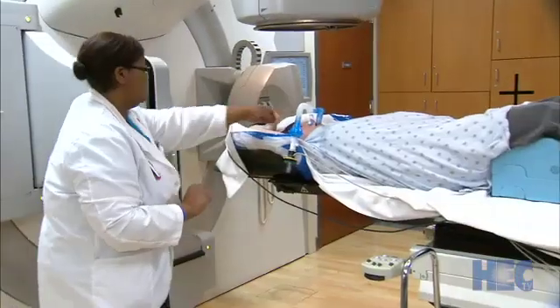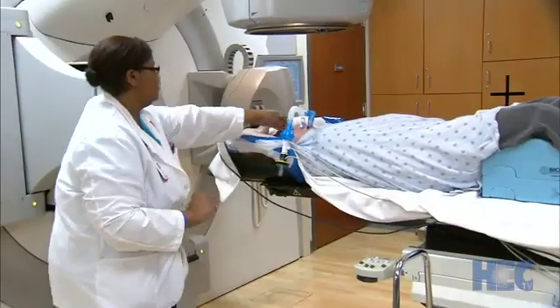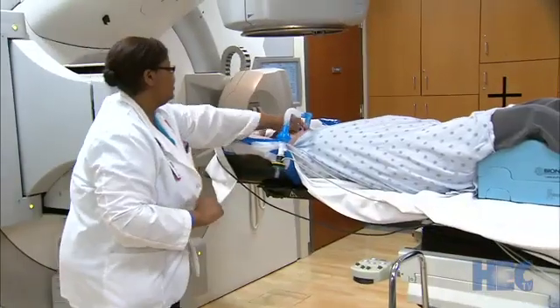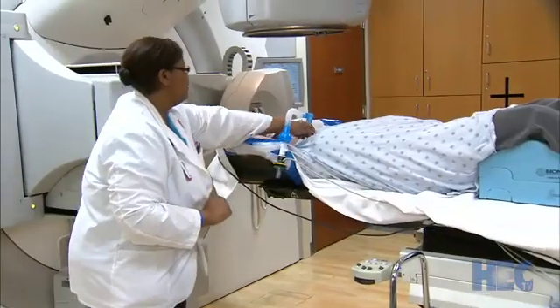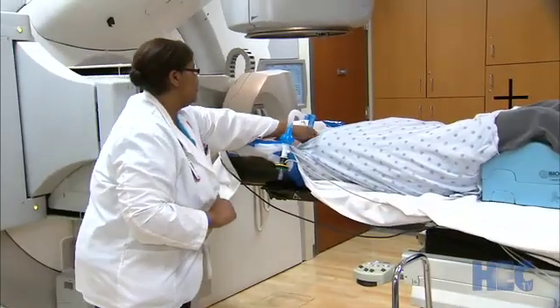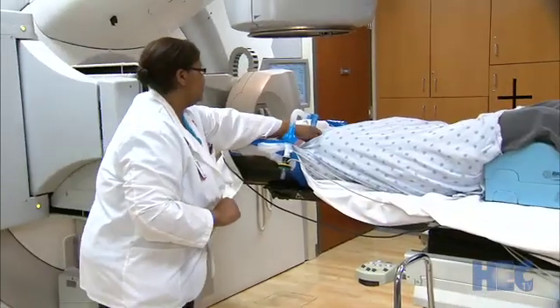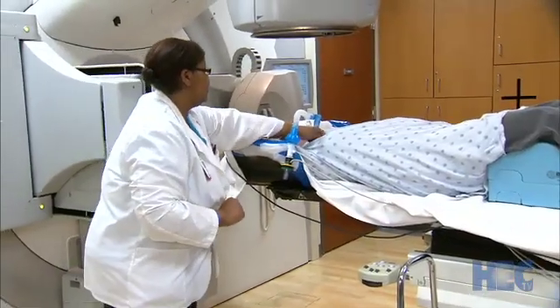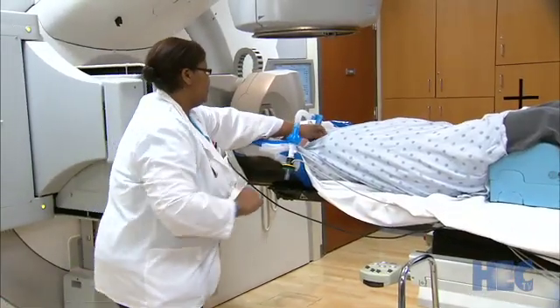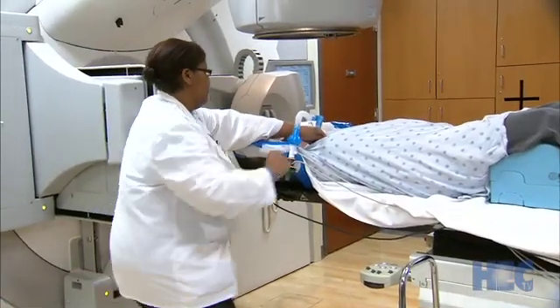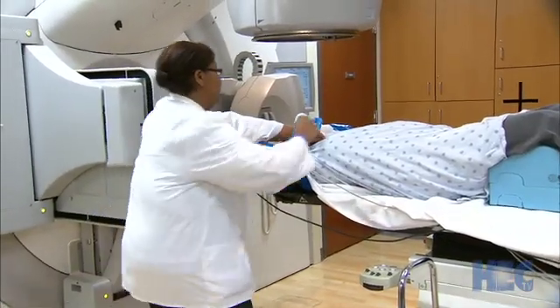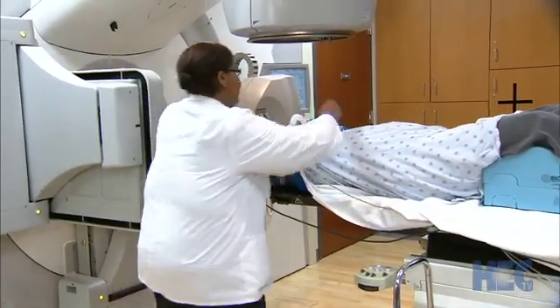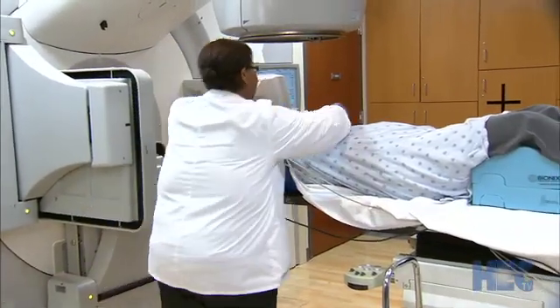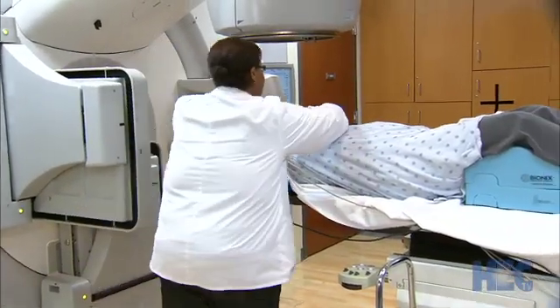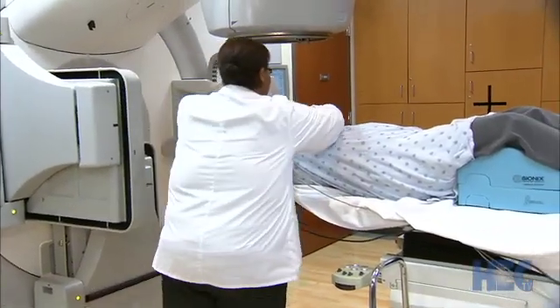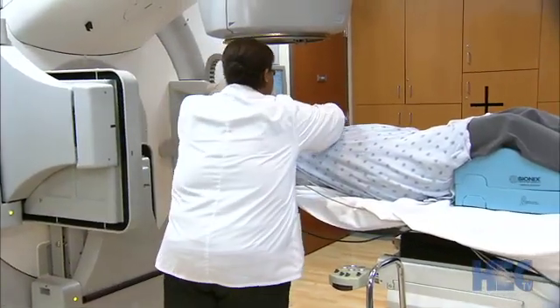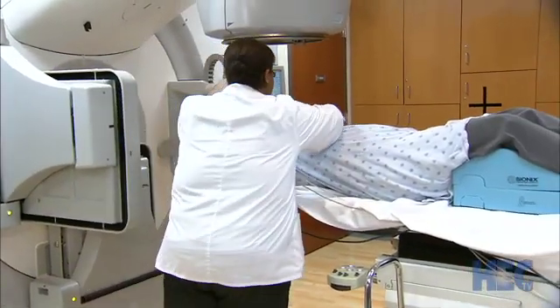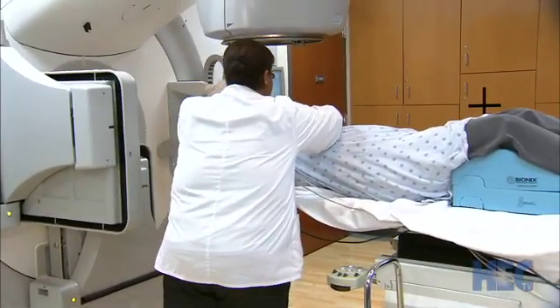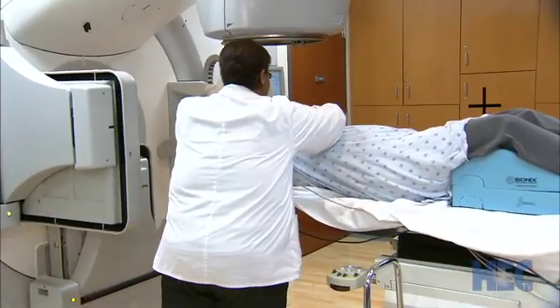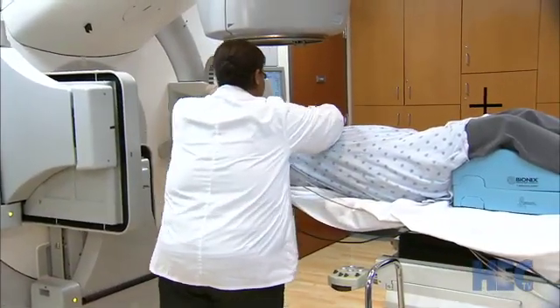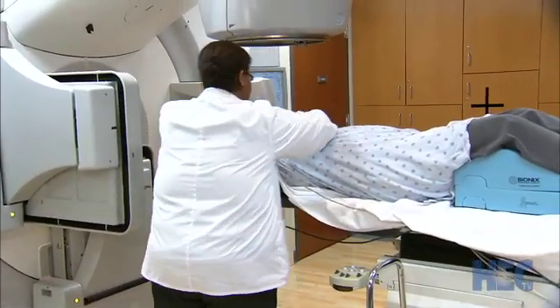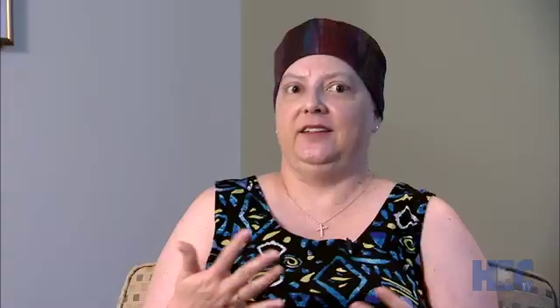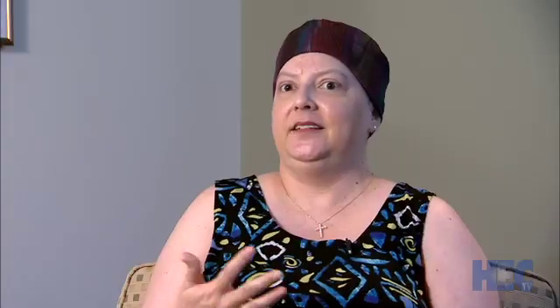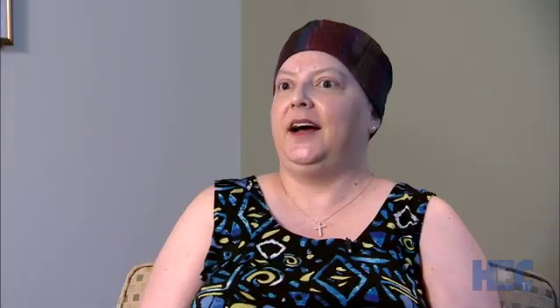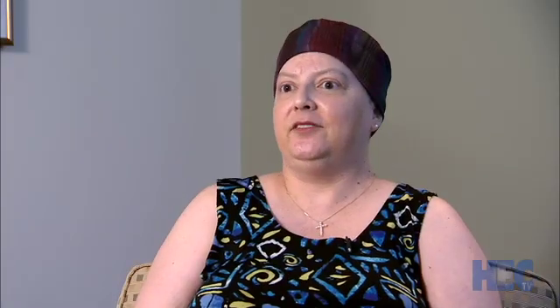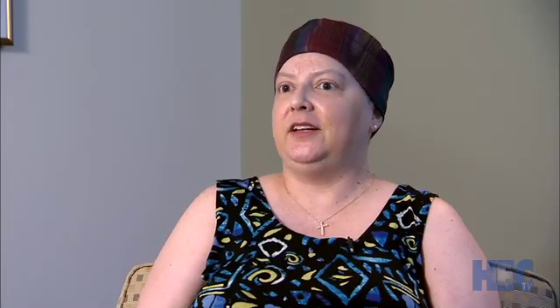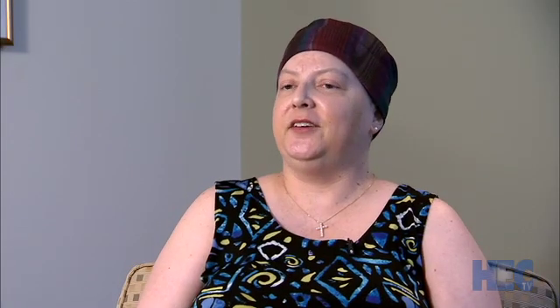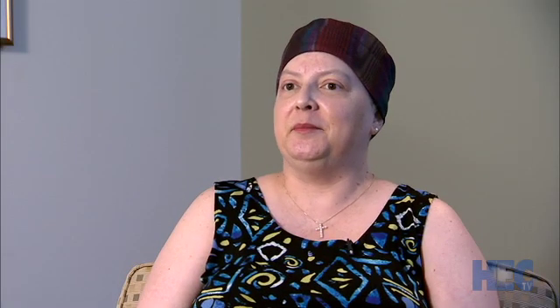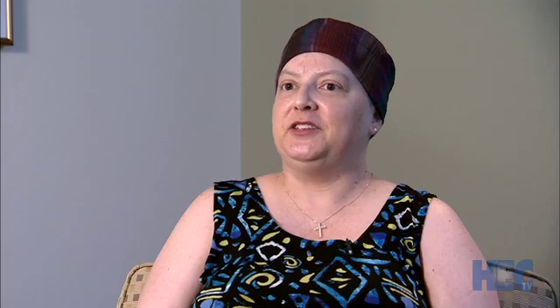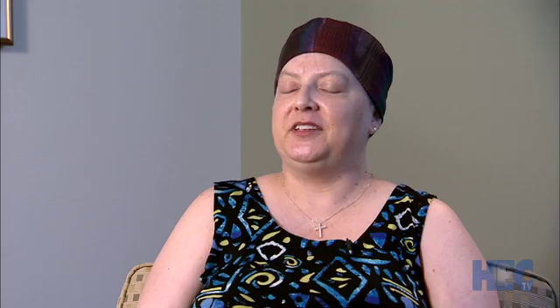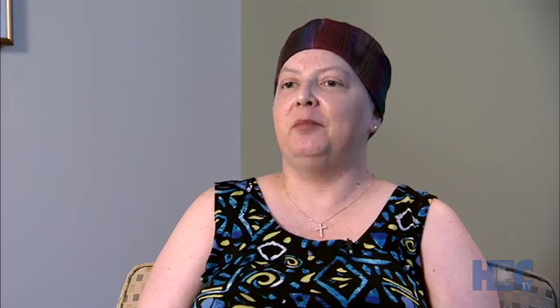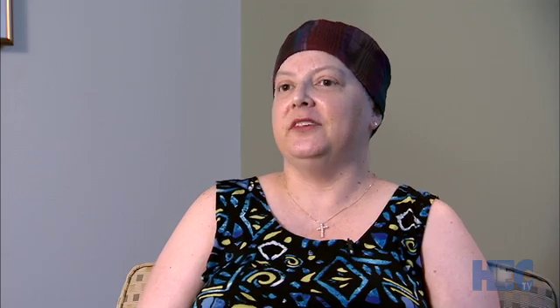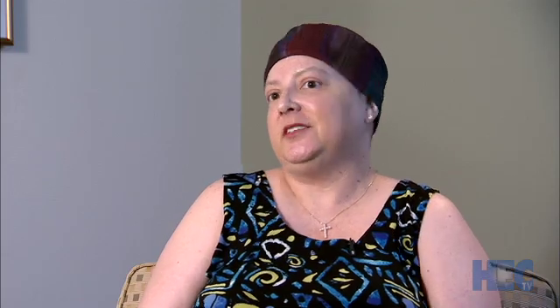'Why wouldn't you want to minimize the heart damage to your heart? Cancer's bad enough — I don't need heart damage on top of it.'